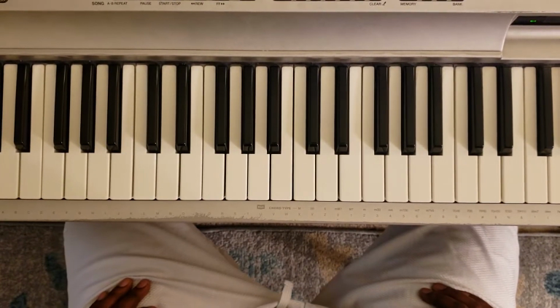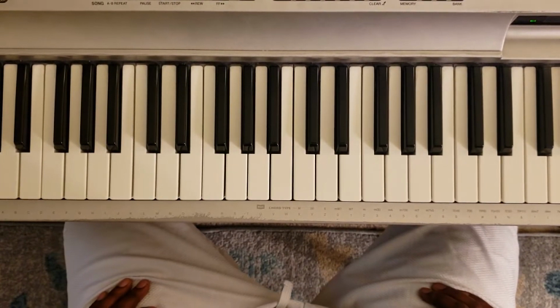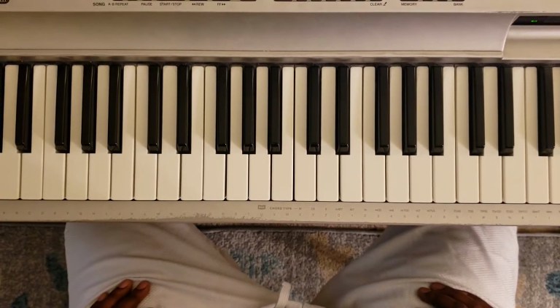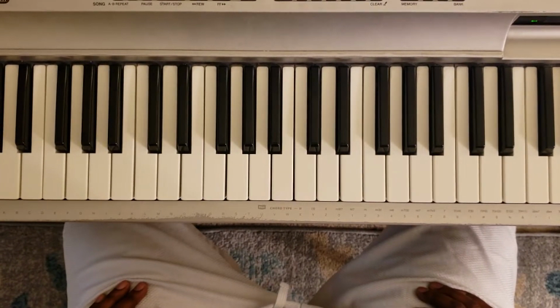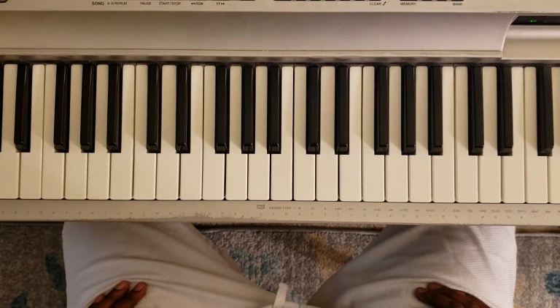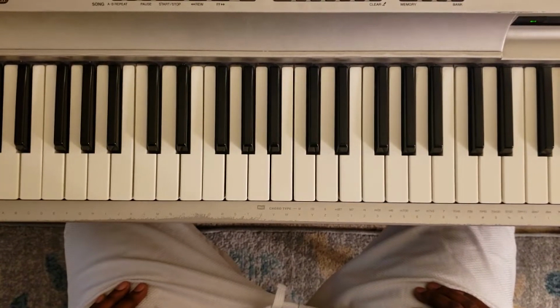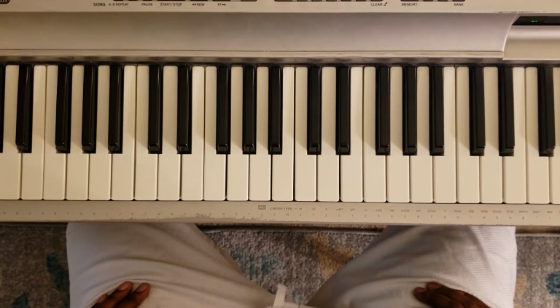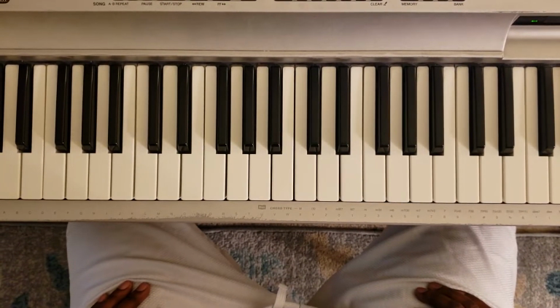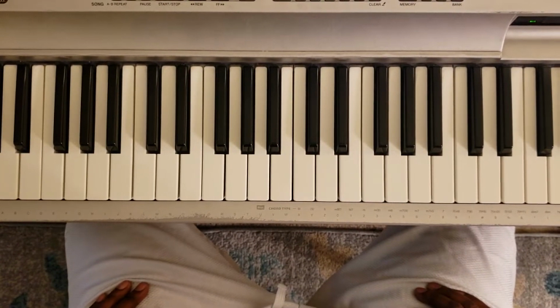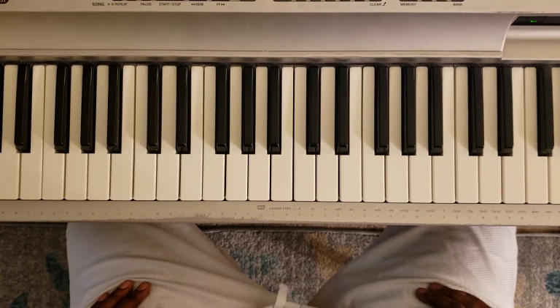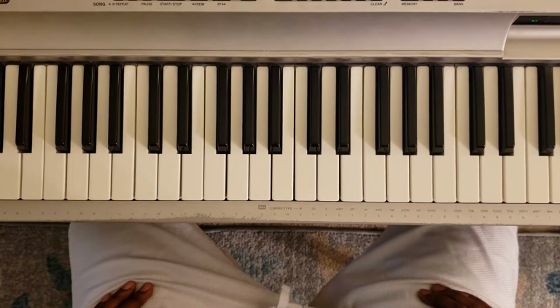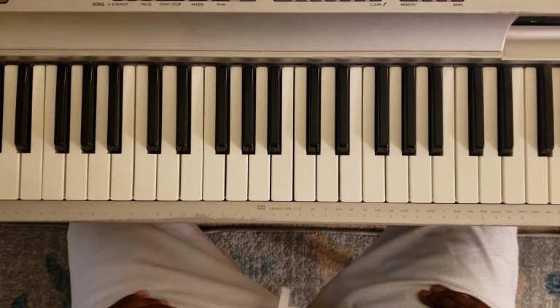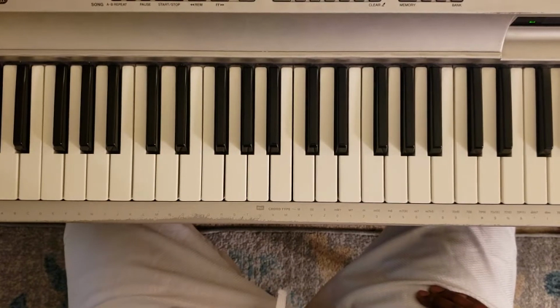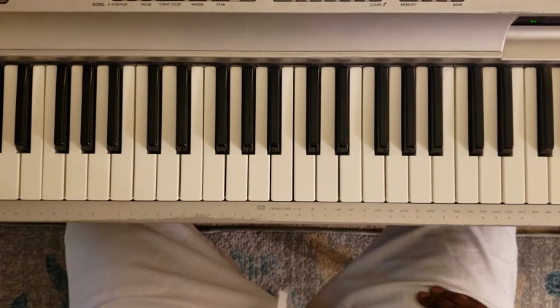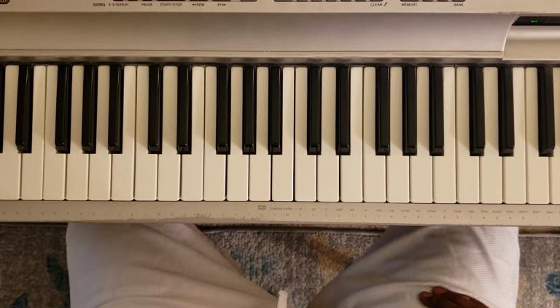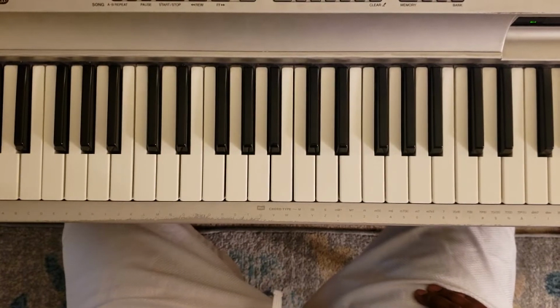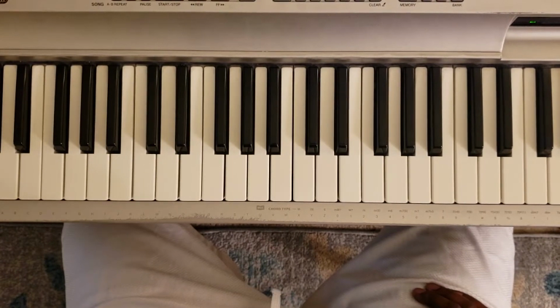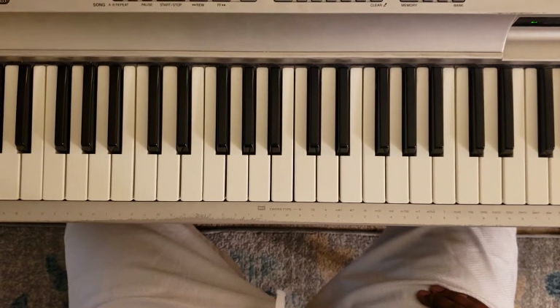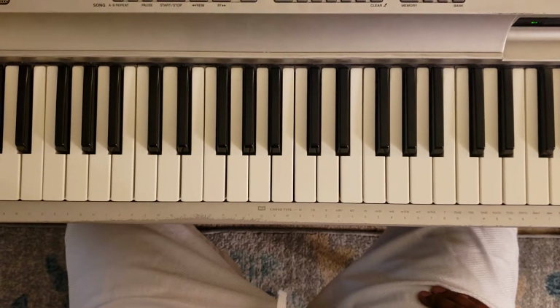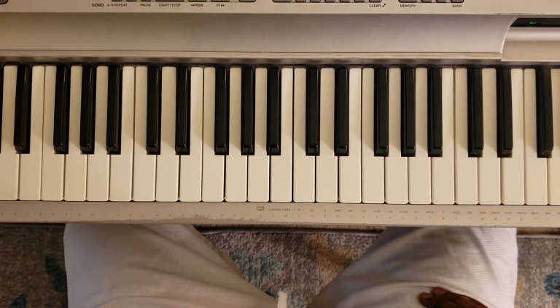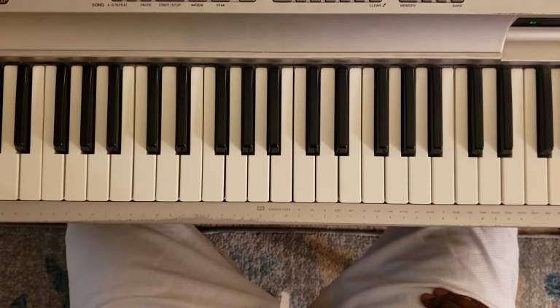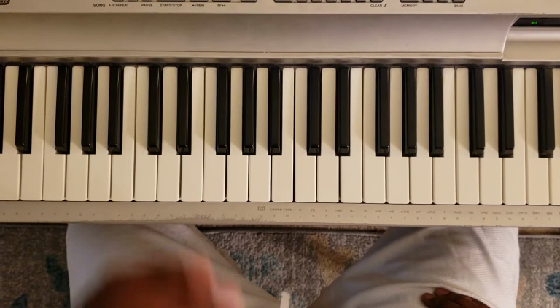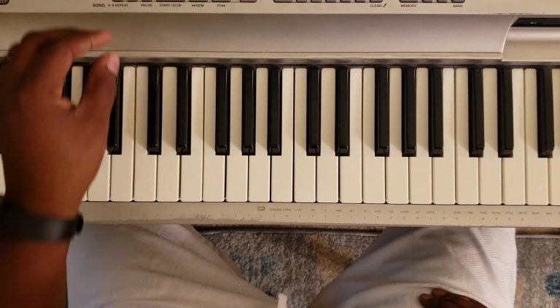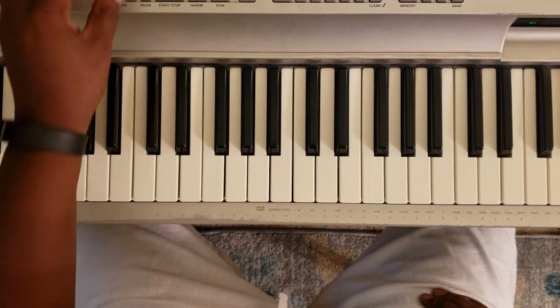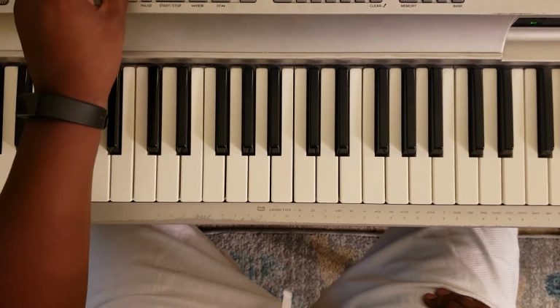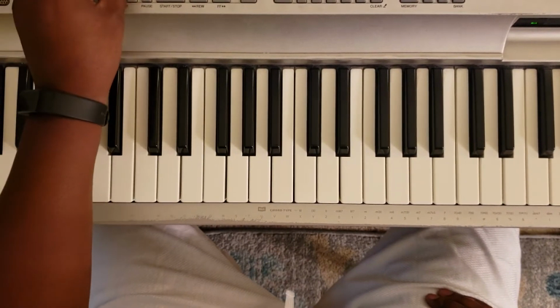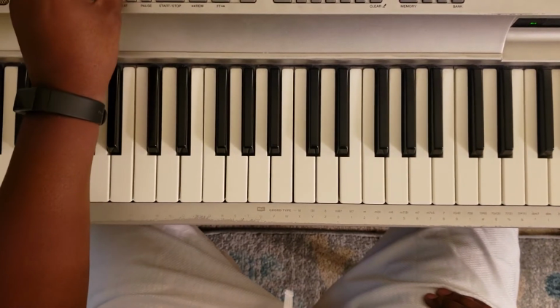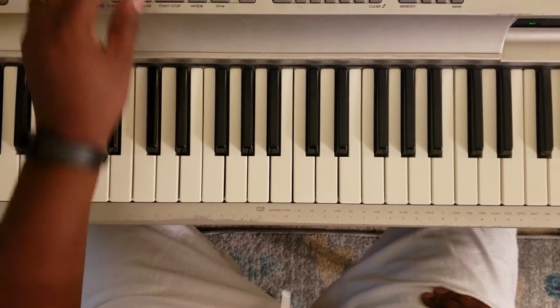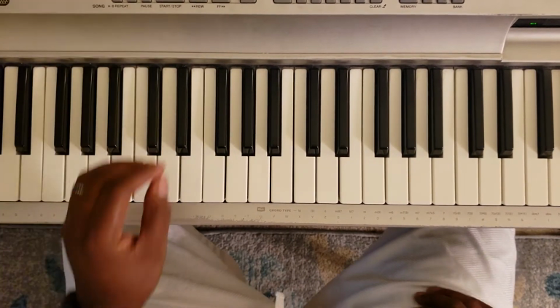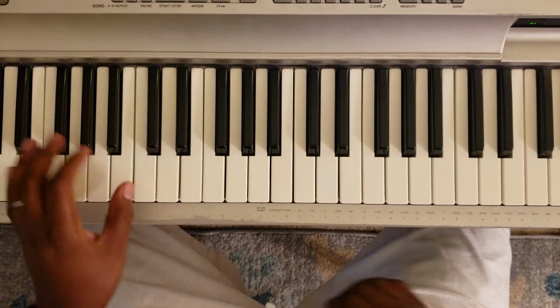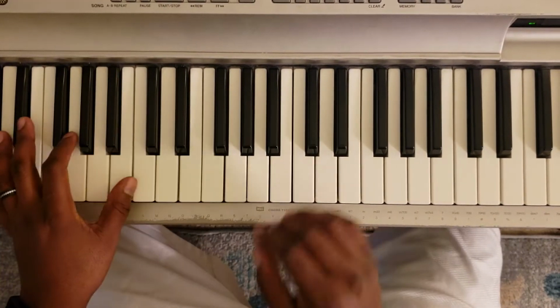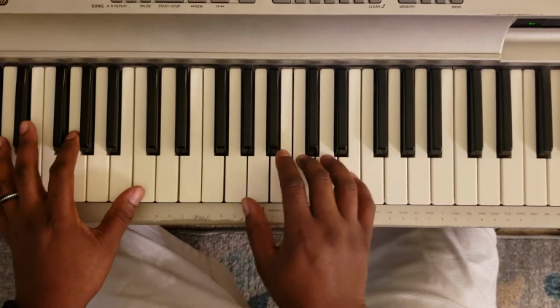So I'm going to show you how to play Macy Gray's Sugar Daddy. It's one of her new songs. It's in the key of C major. So it's going to sound like this.